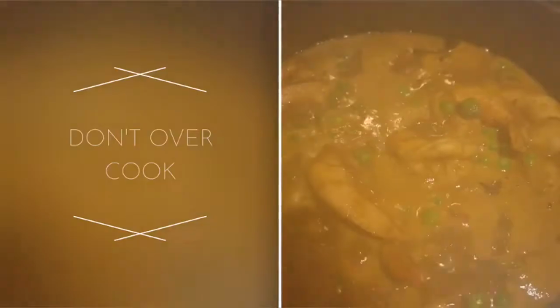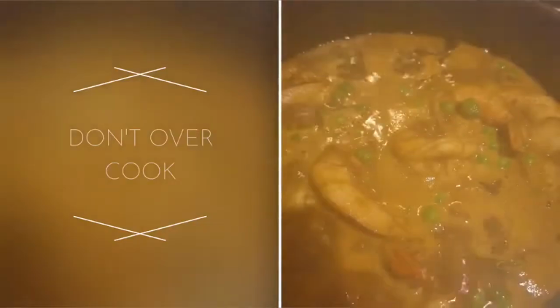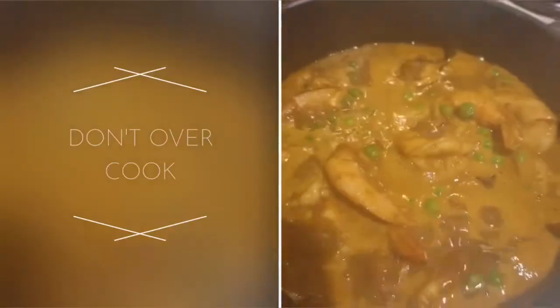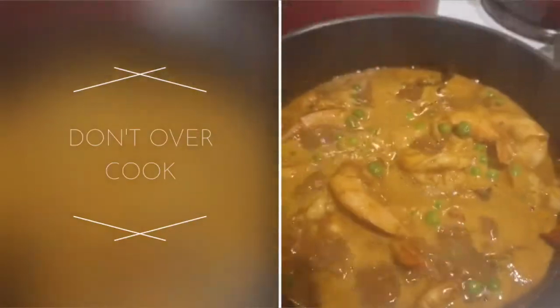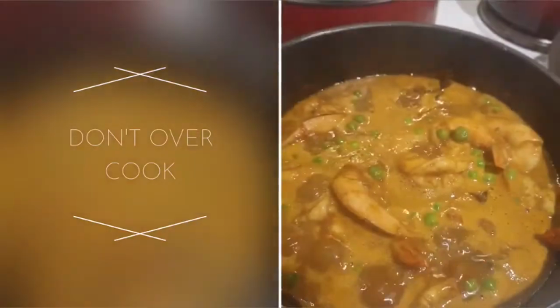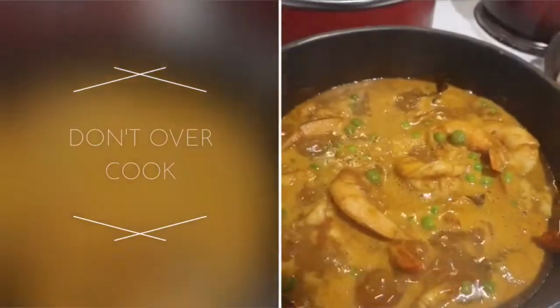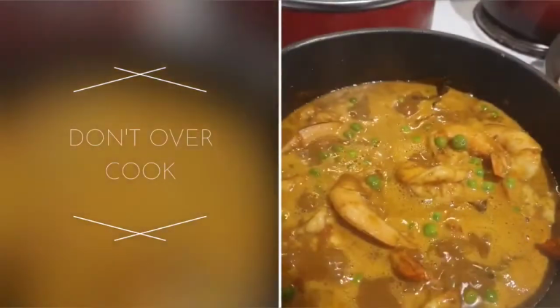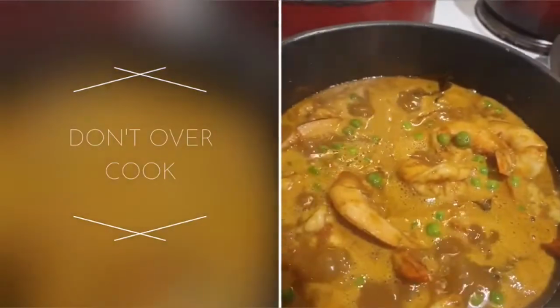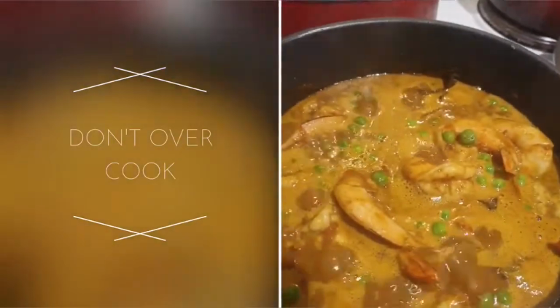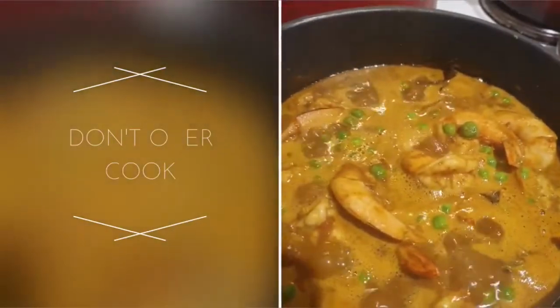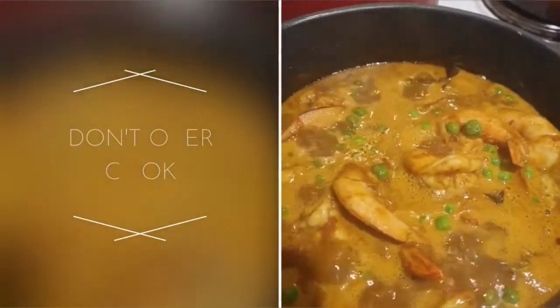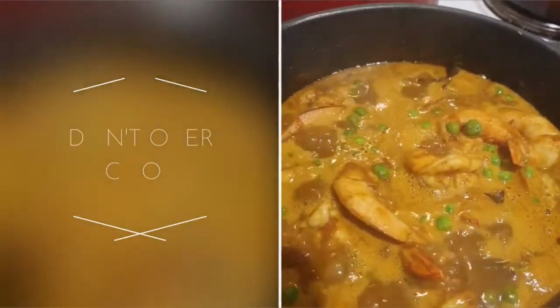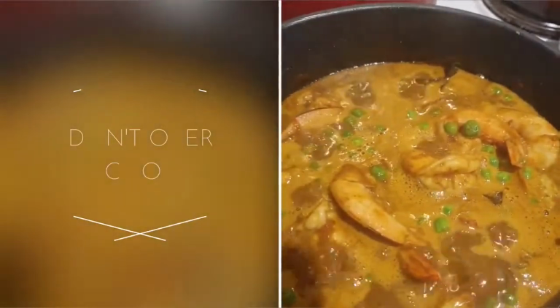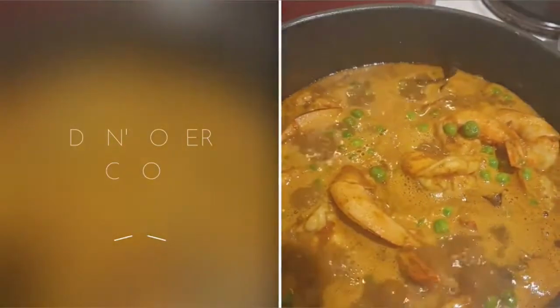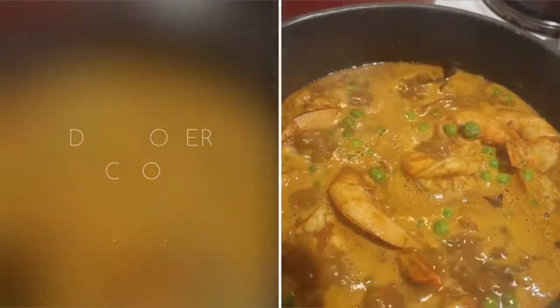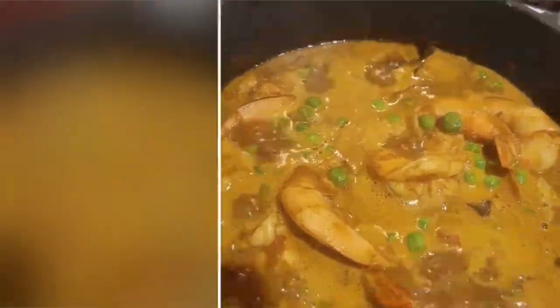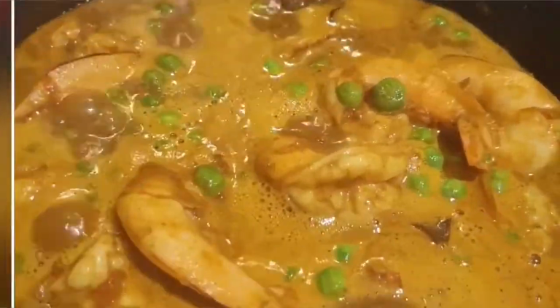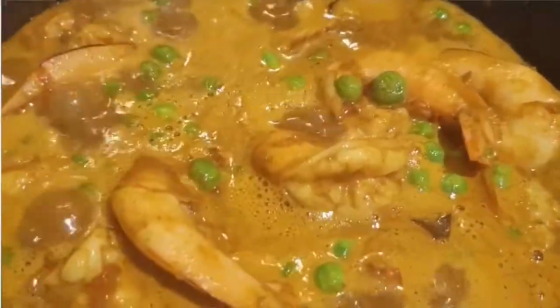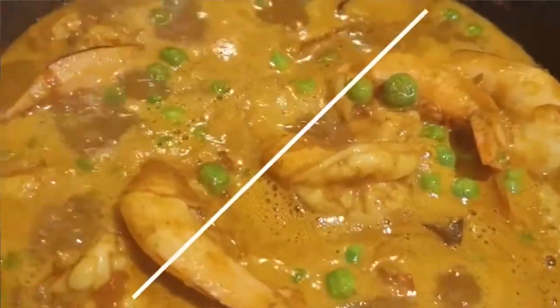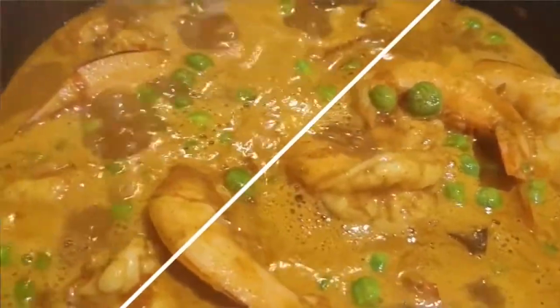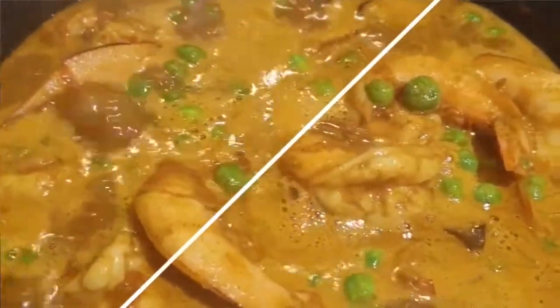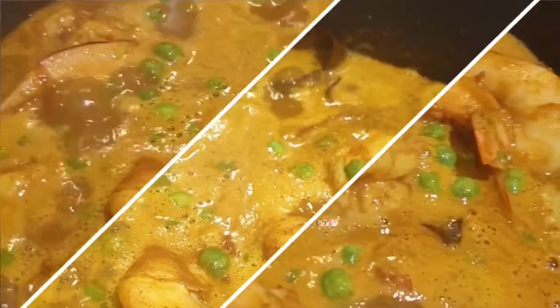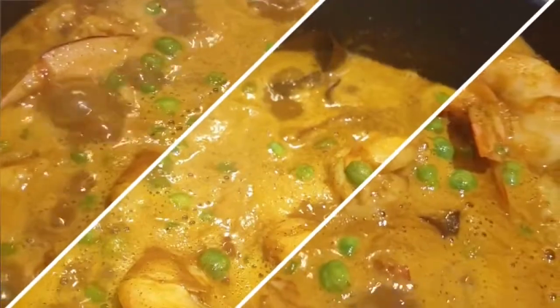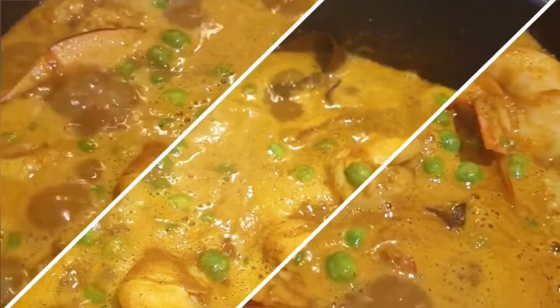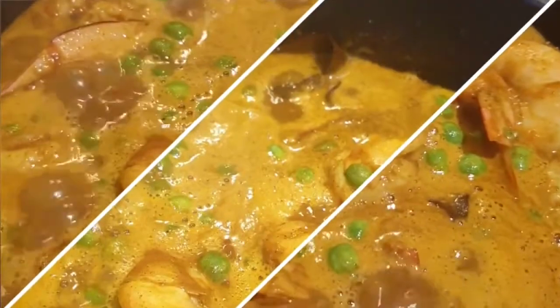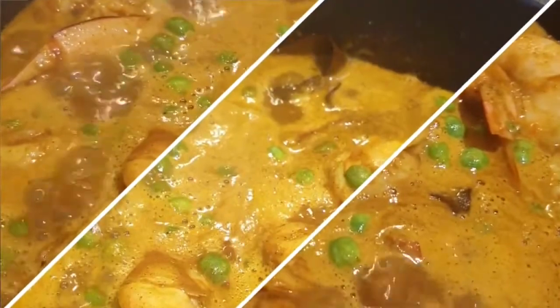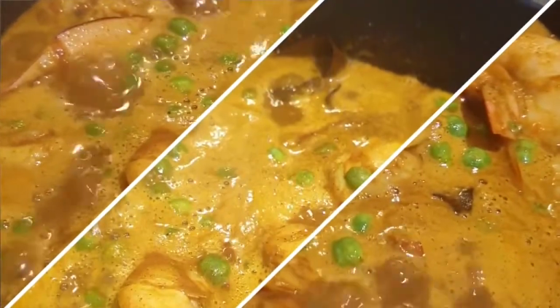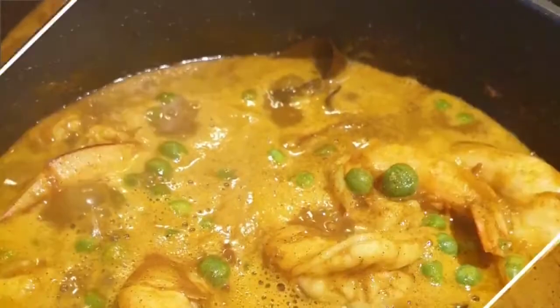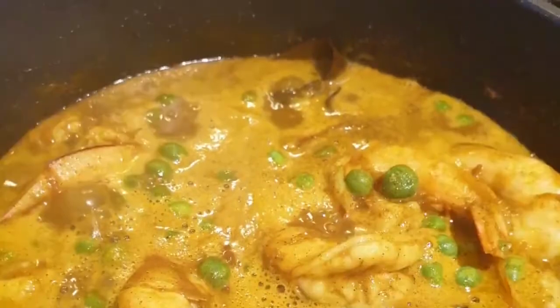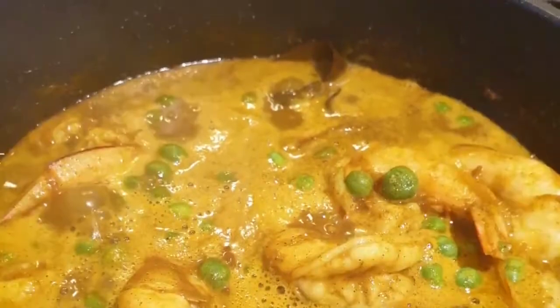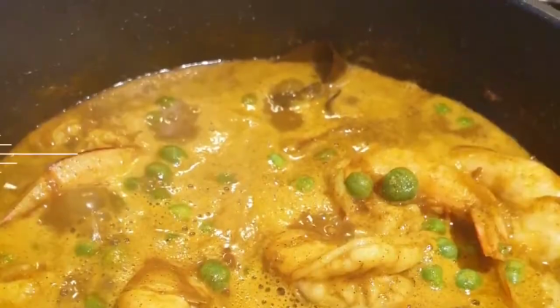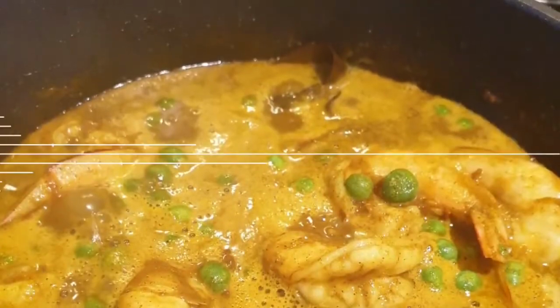You don't want to overcook the prawns, and that's done now. You can take it off the heat.